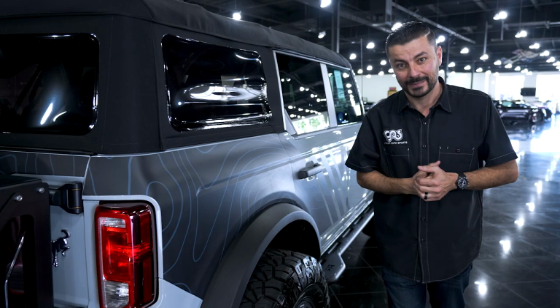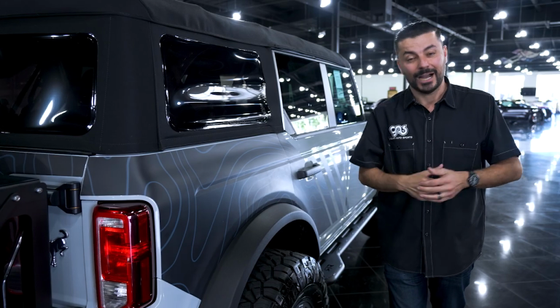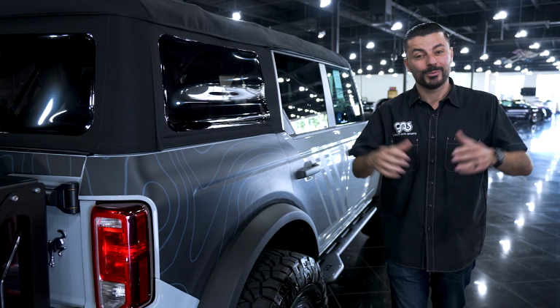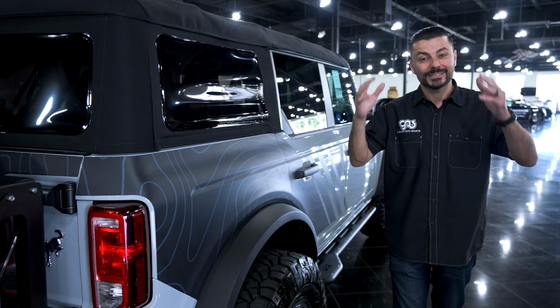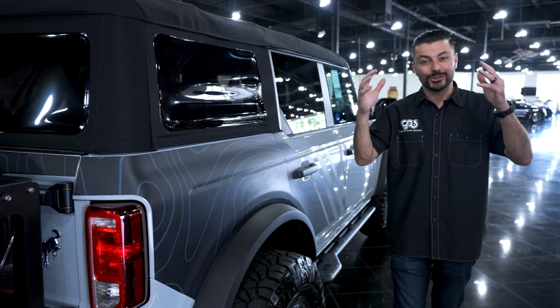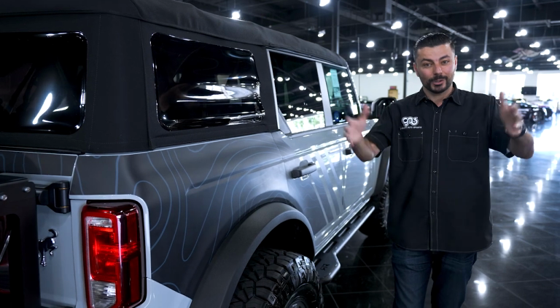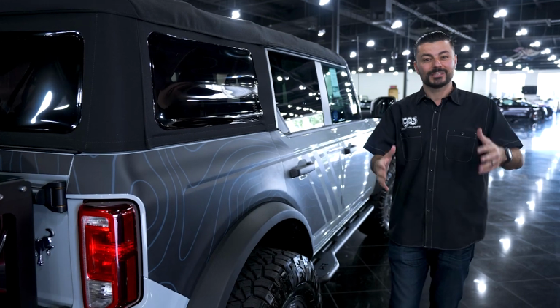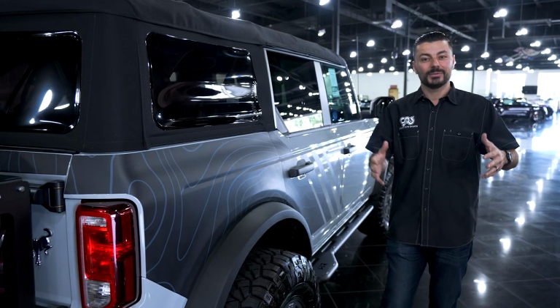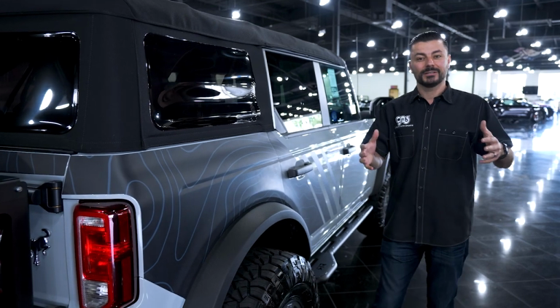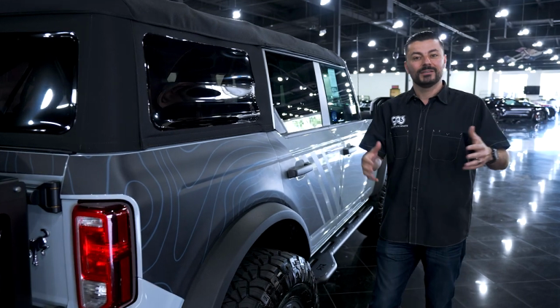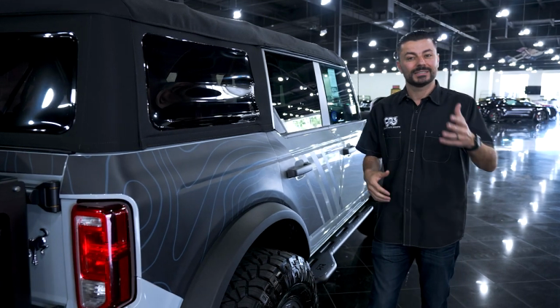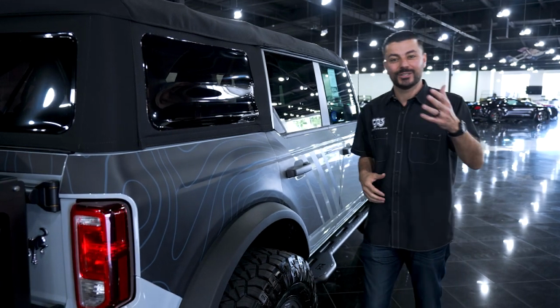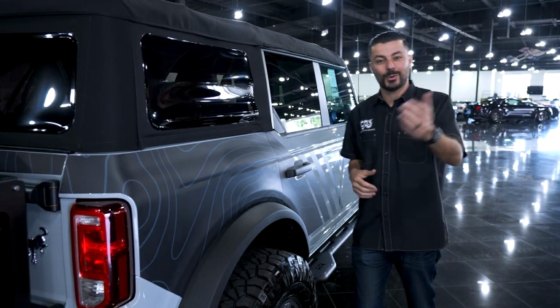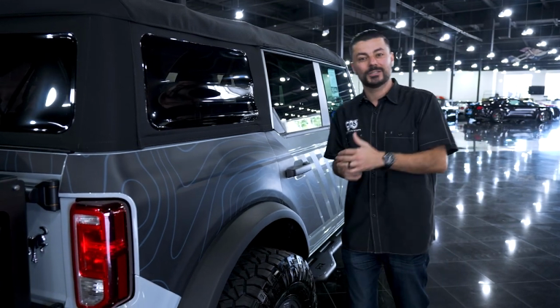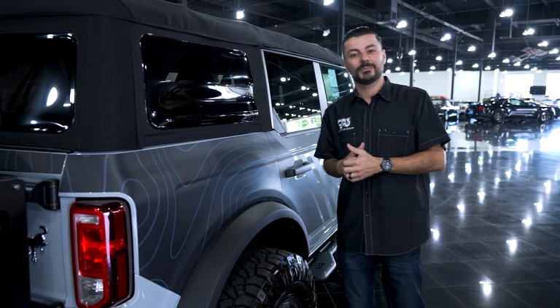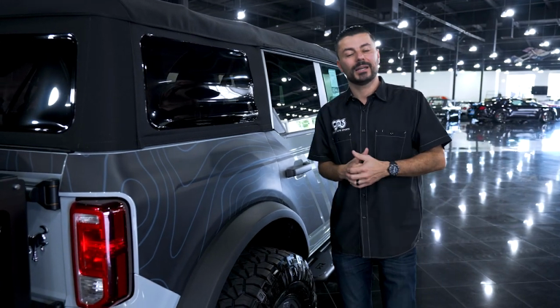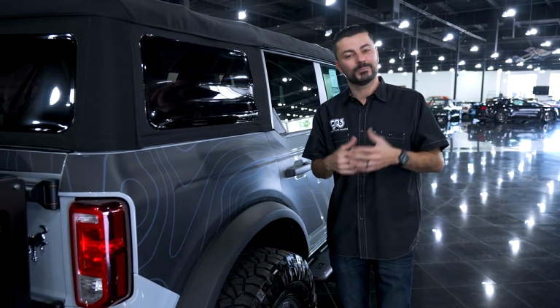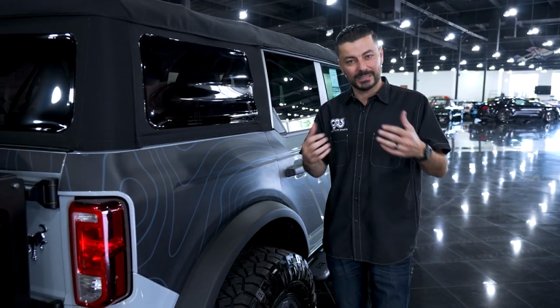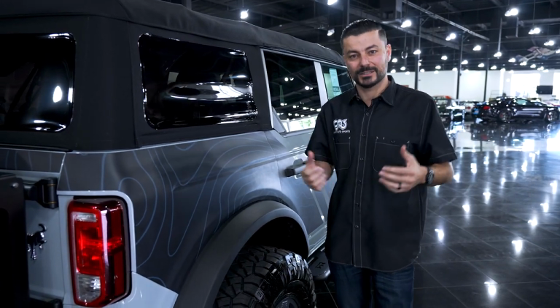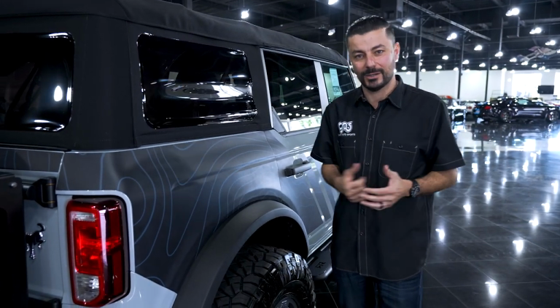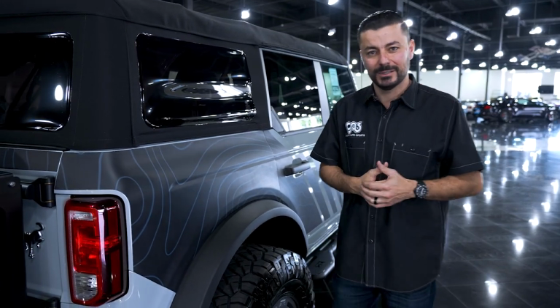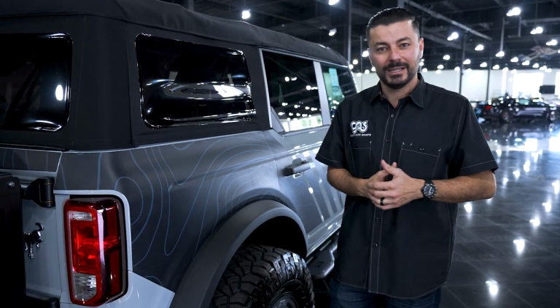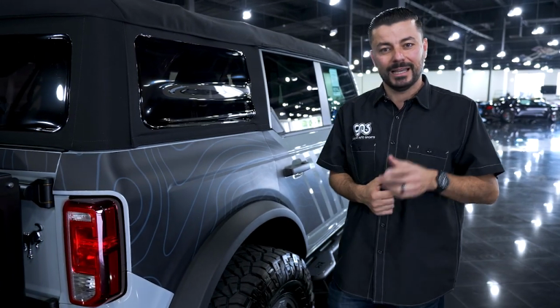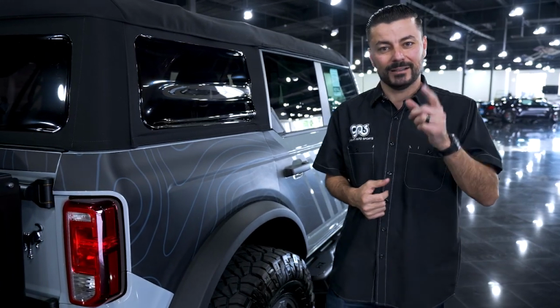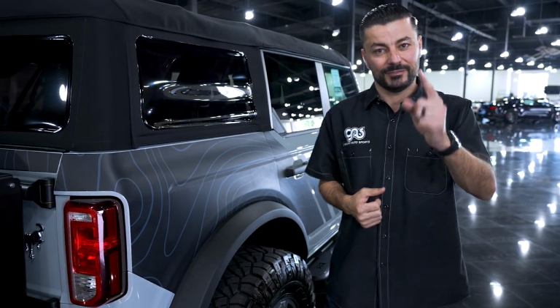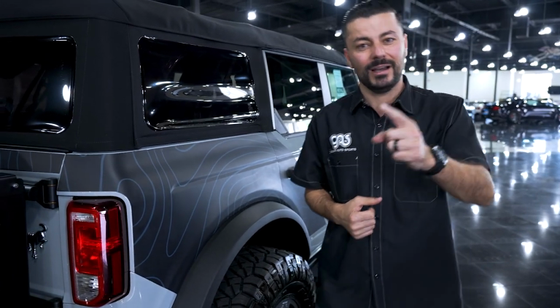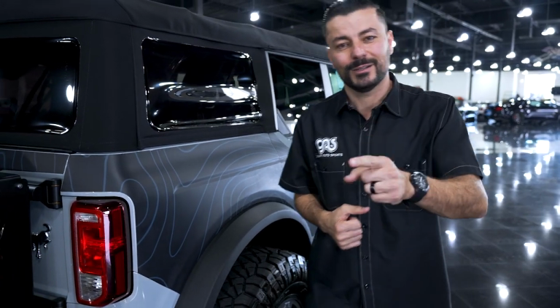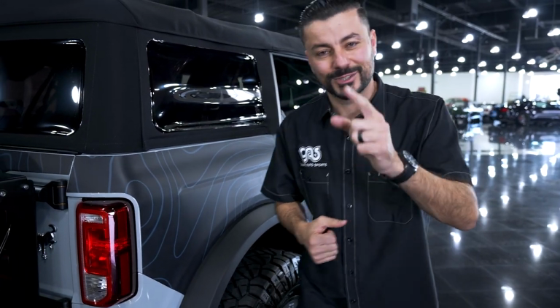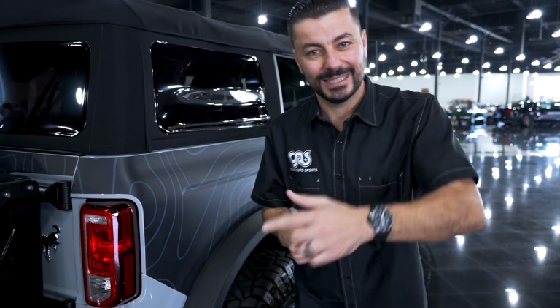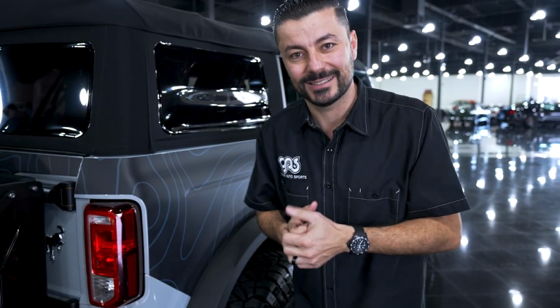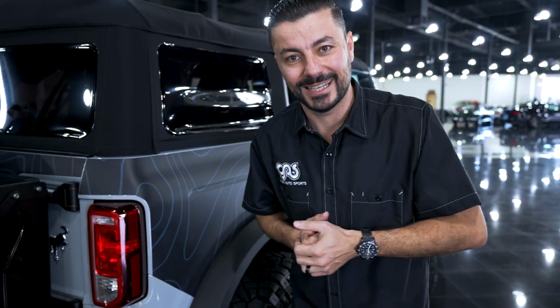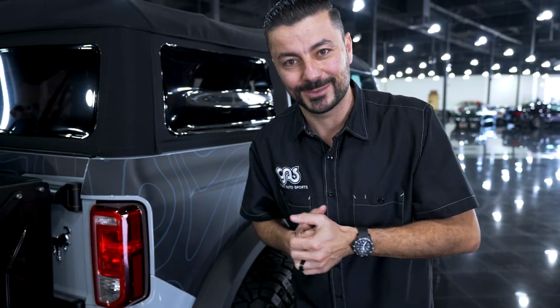I hope you guys enjoyed this build. If you guys have any questions about it, please let us know — and if not, we'll see you guys on the next one.